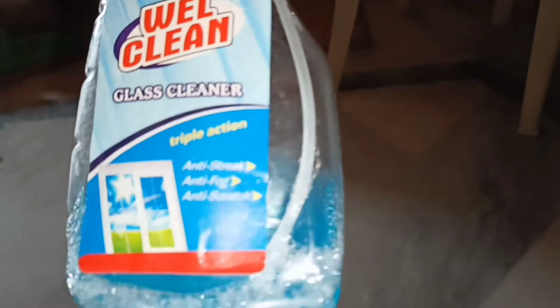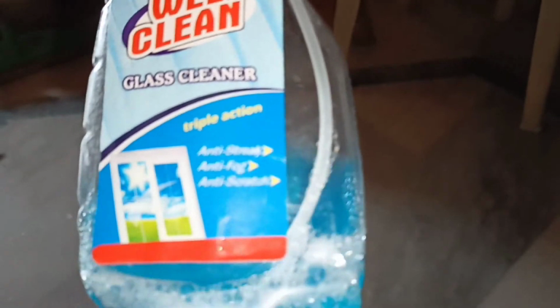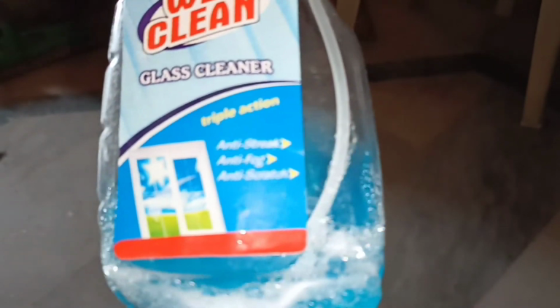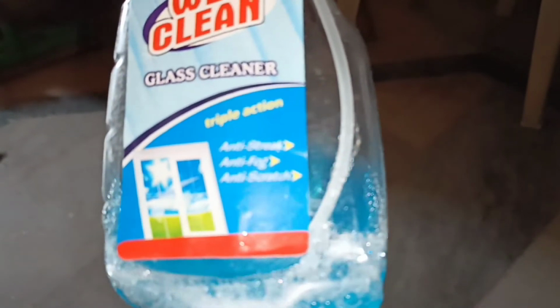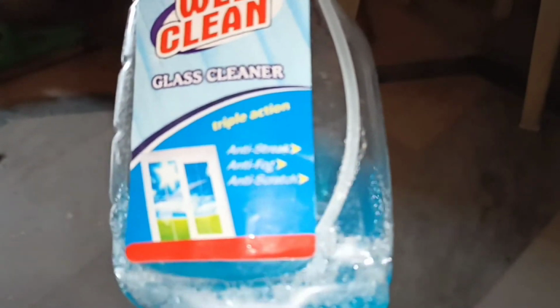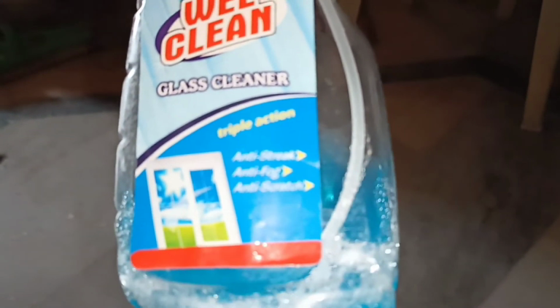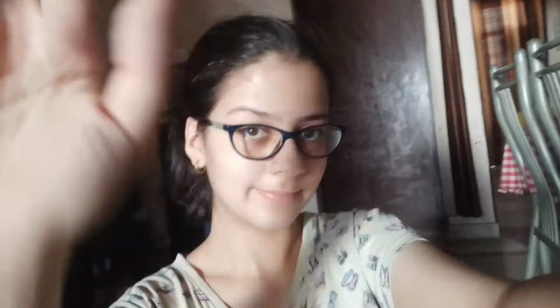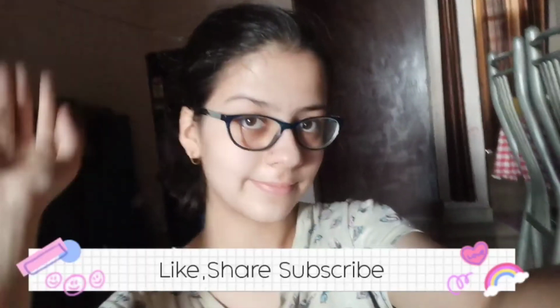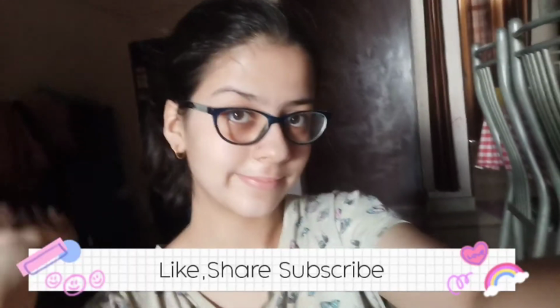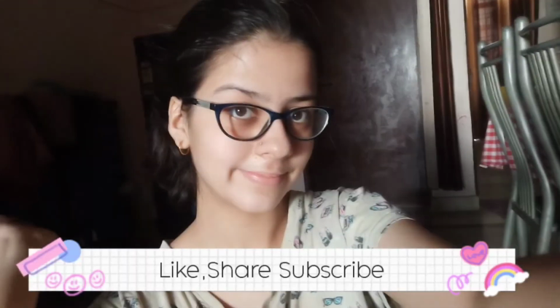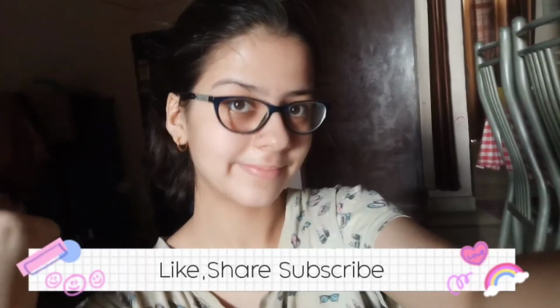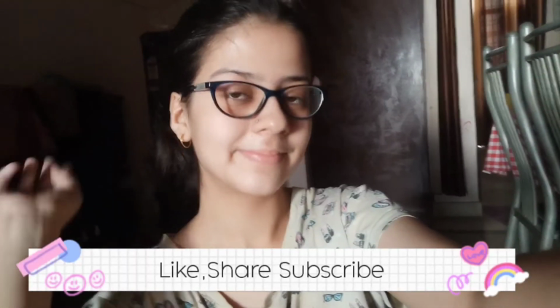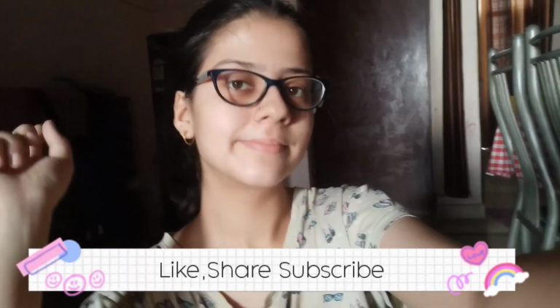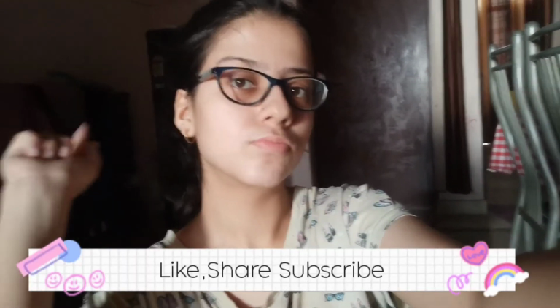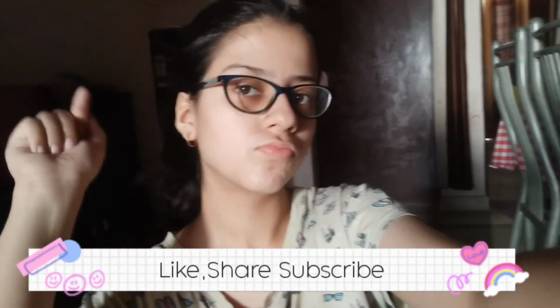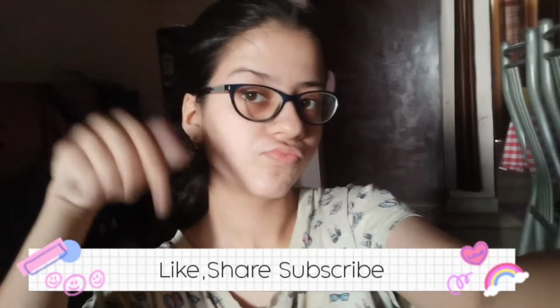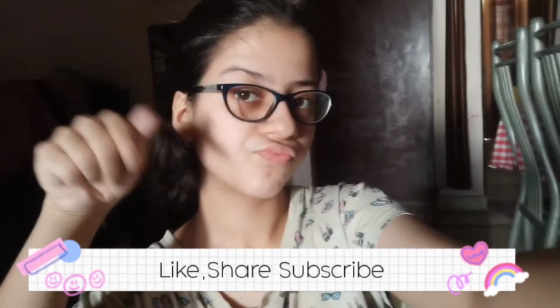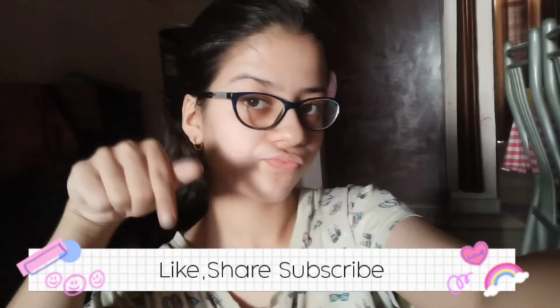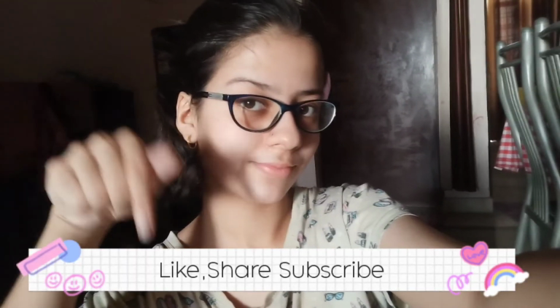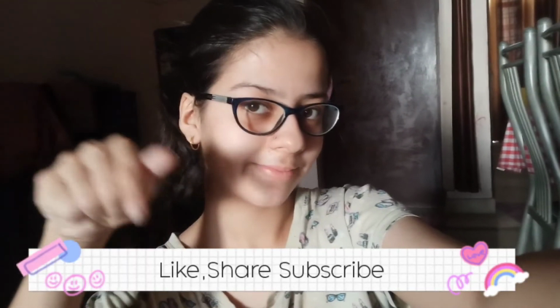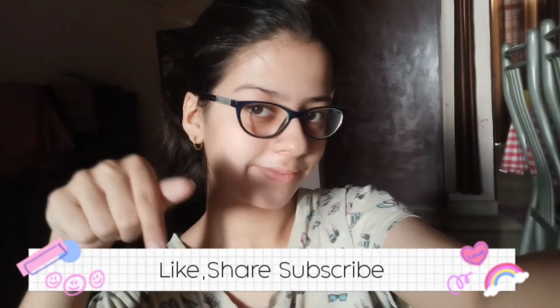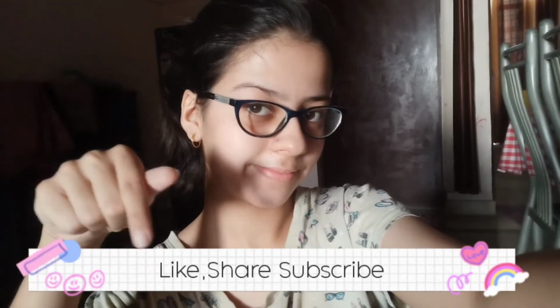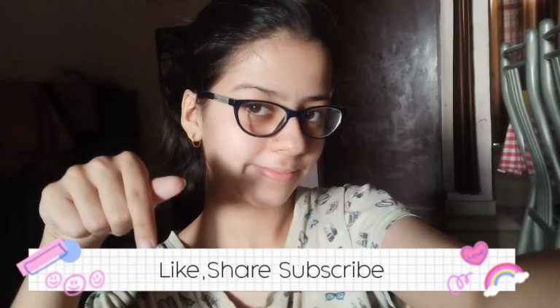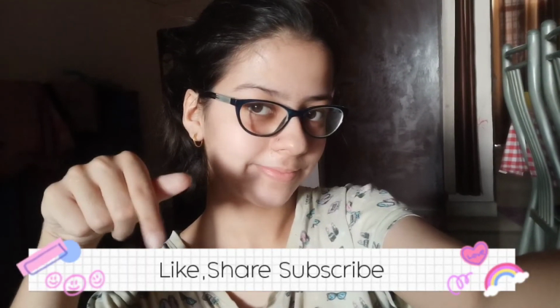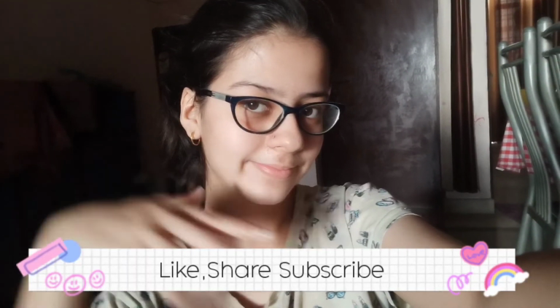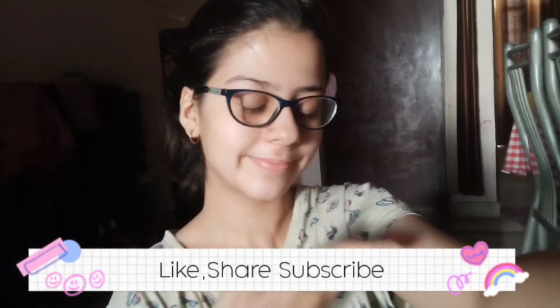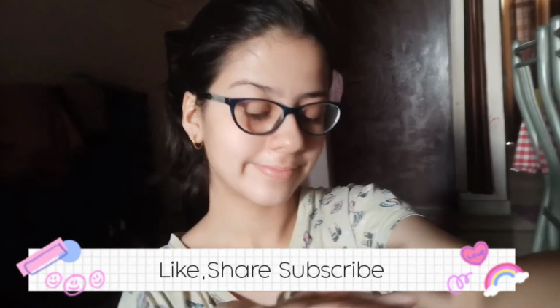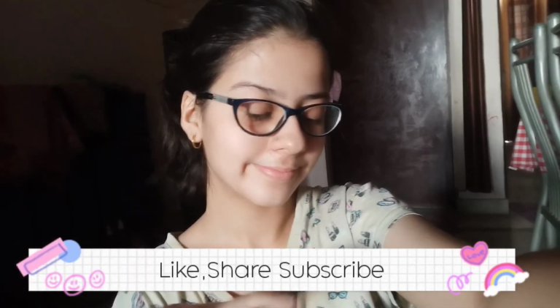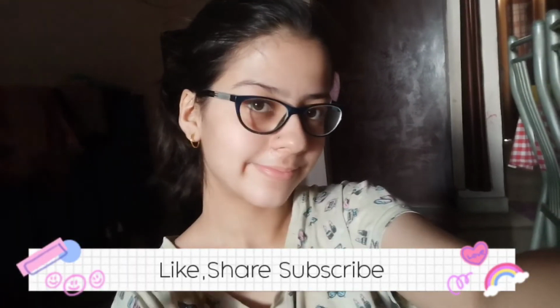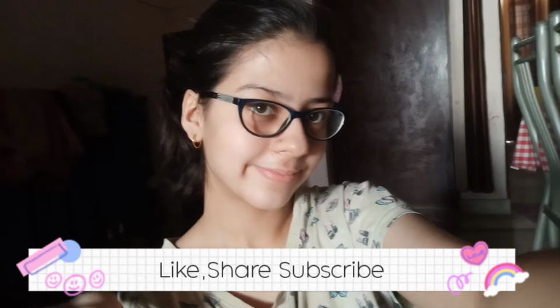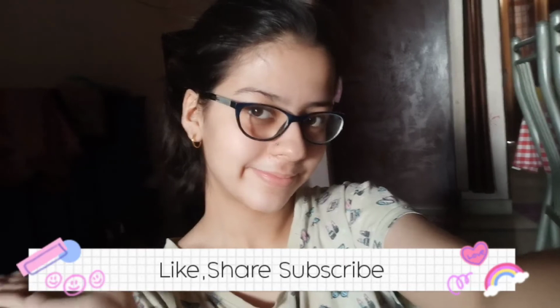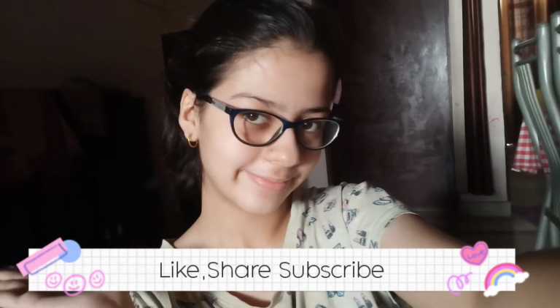So yeah, this was my review today. How did you feel? Please let me know — comment and tell us. Bye bye!